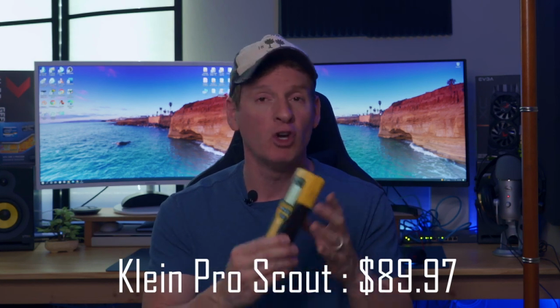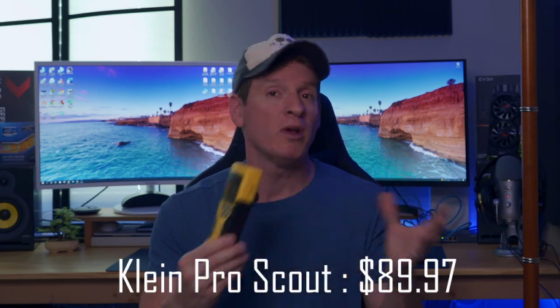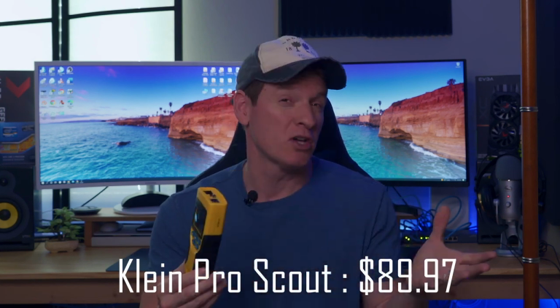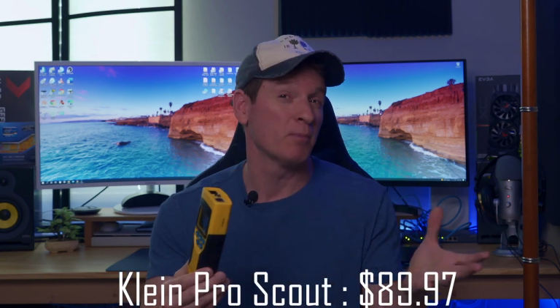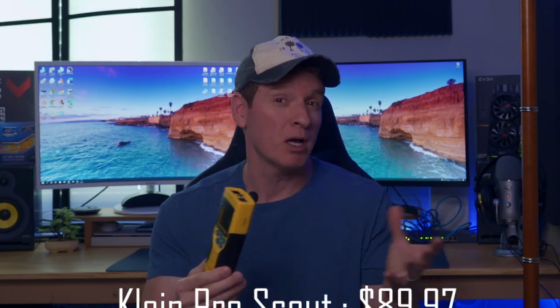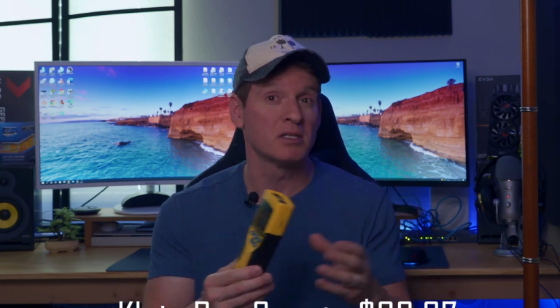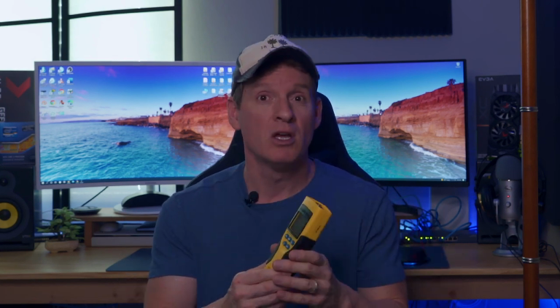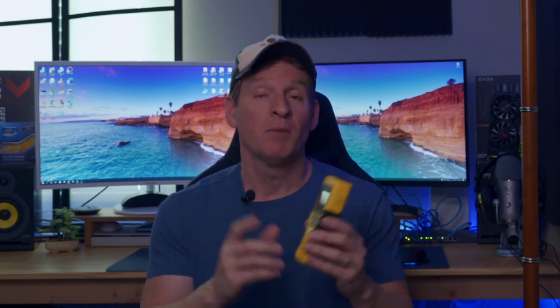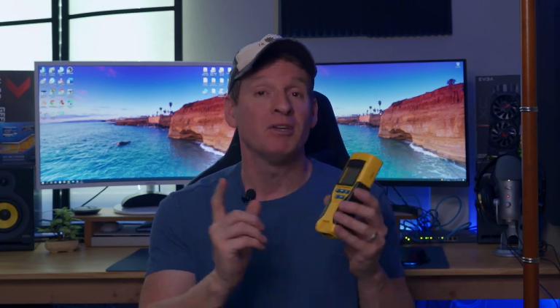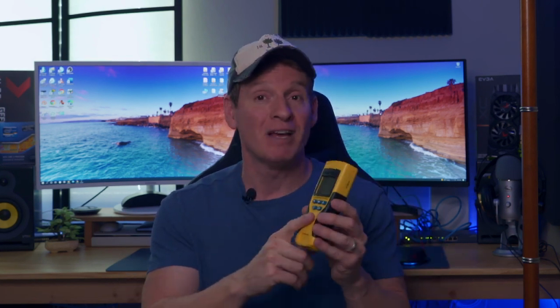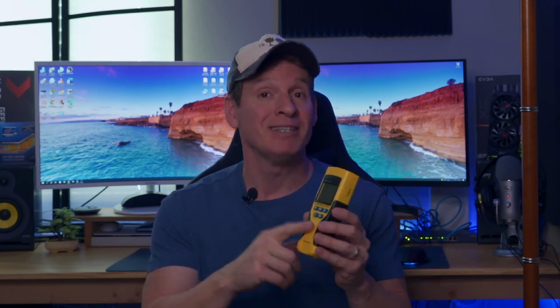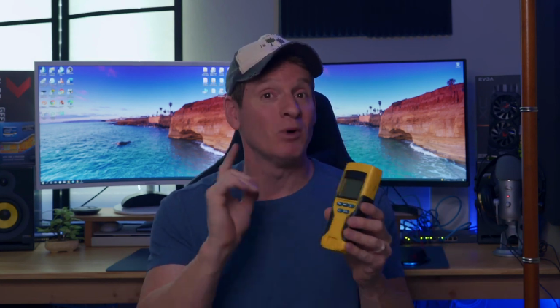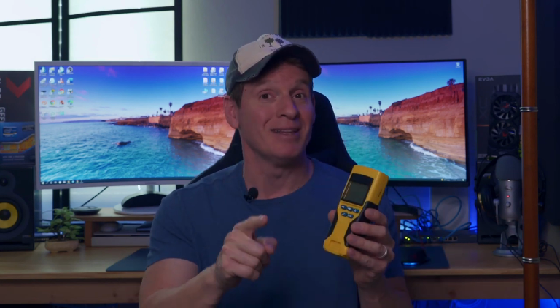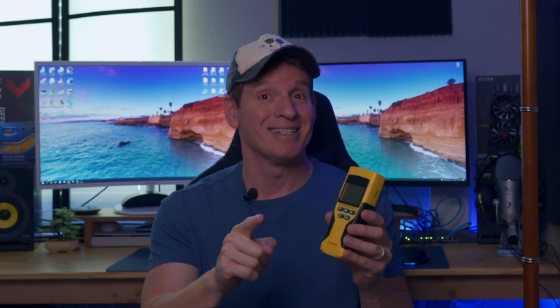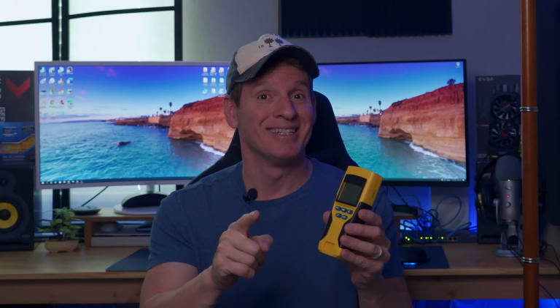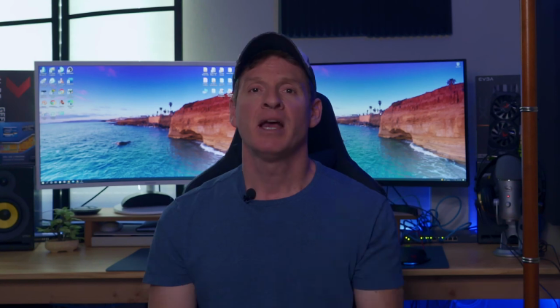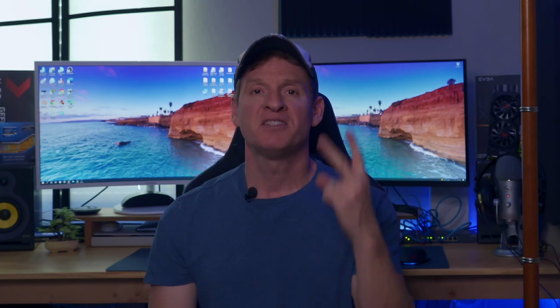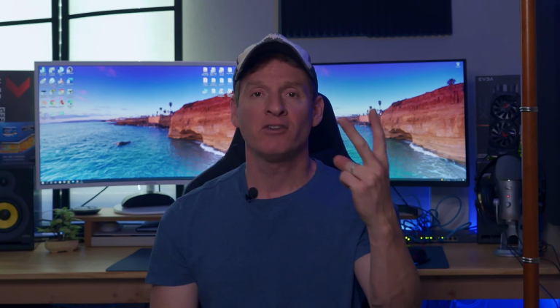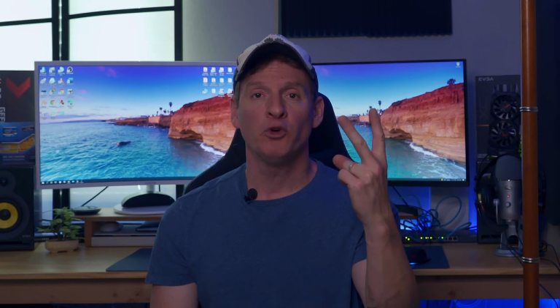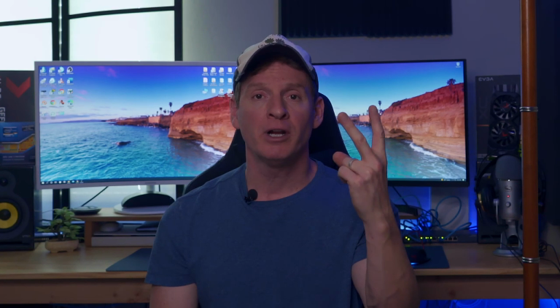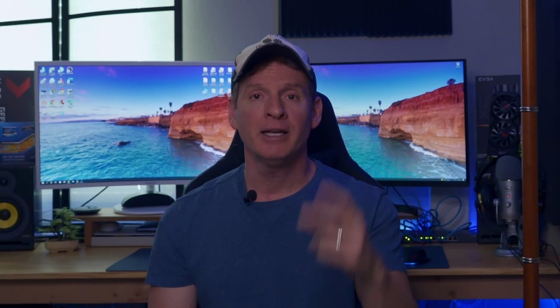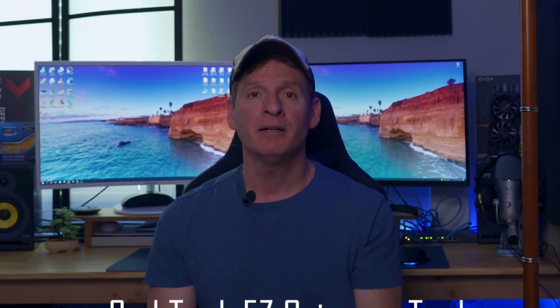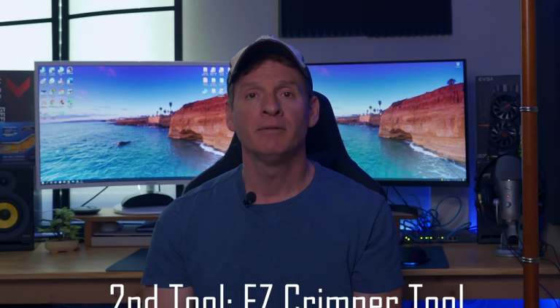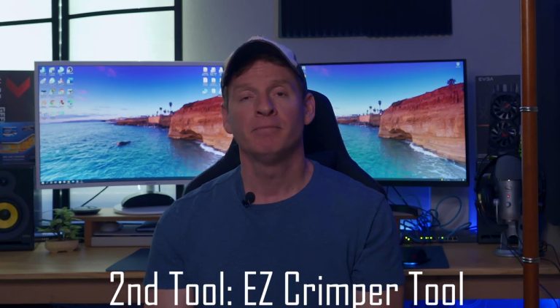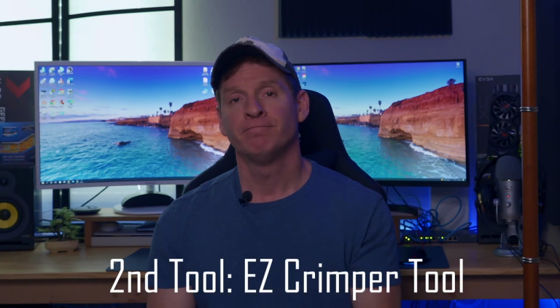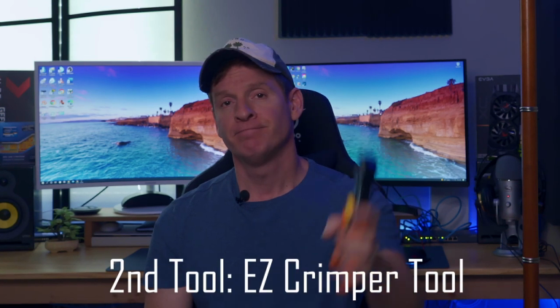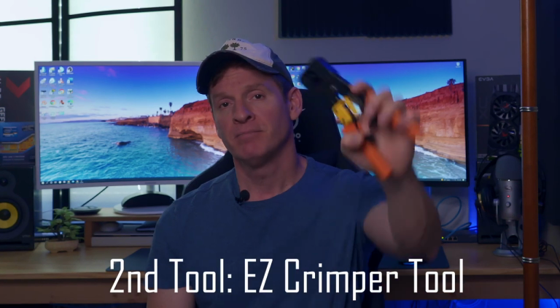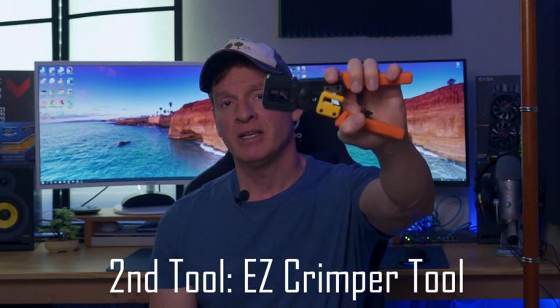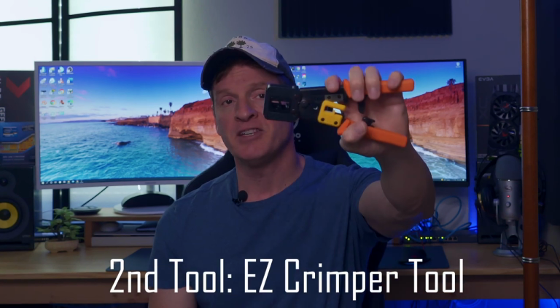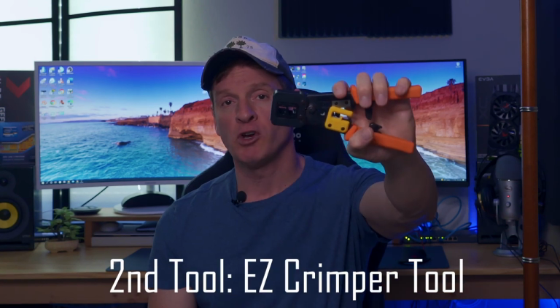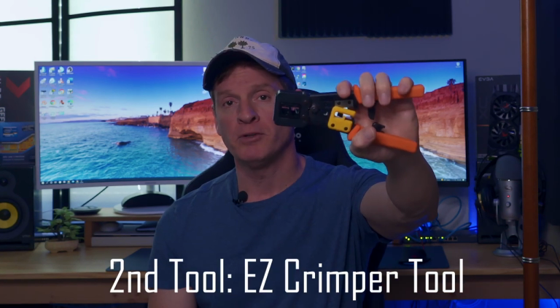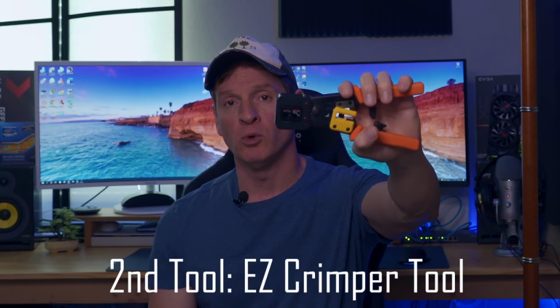There are a lot of brands out there — they range from around sixty to a hundred dollars. A good one runs about a hundred bucks, but you definitely need one of these. Second tool: a crimping tool.